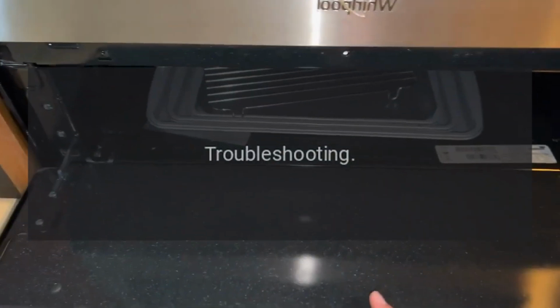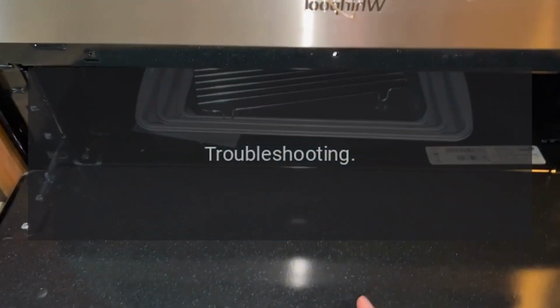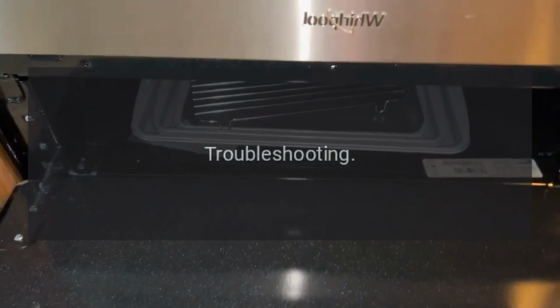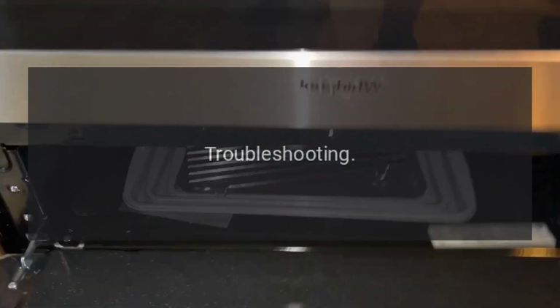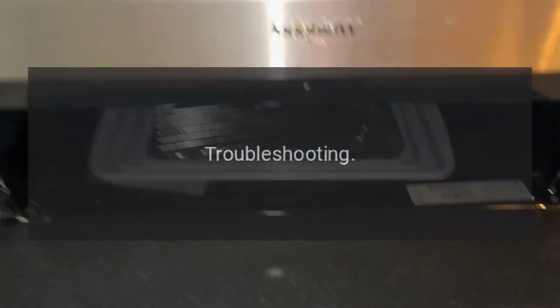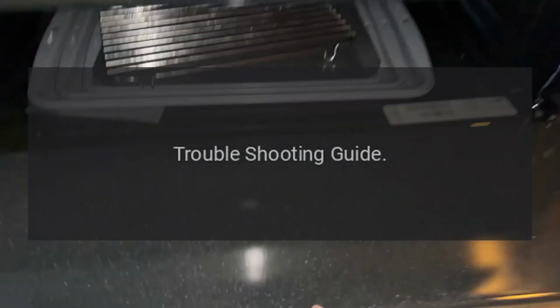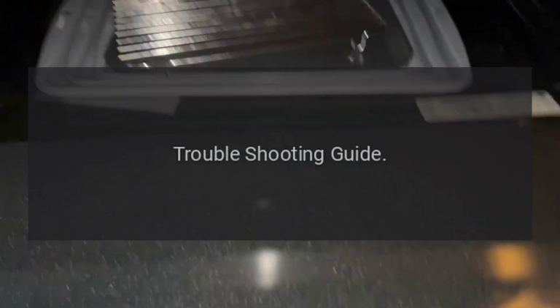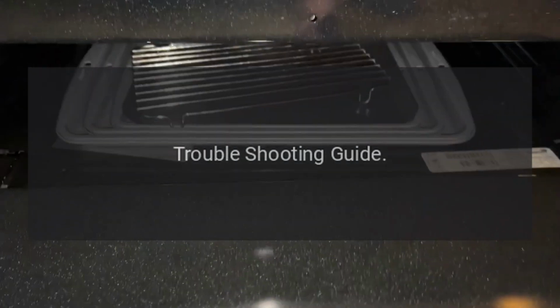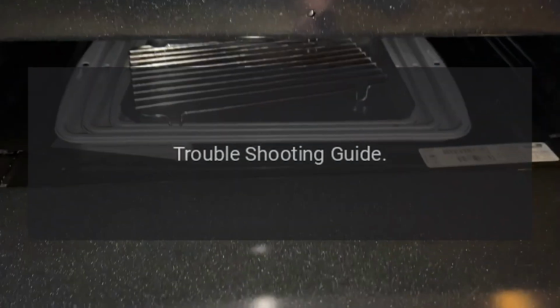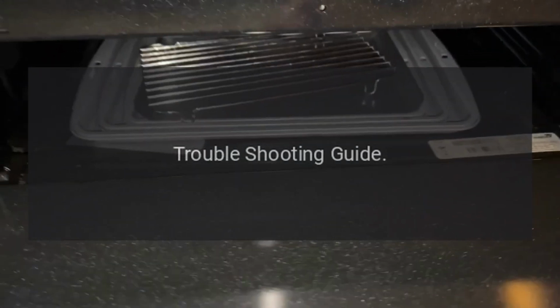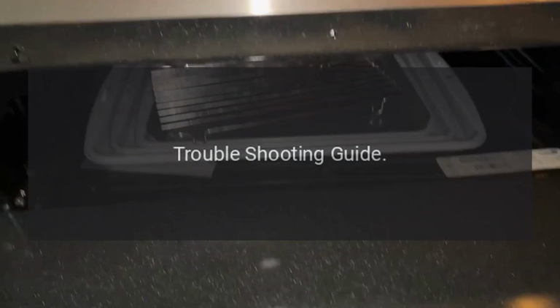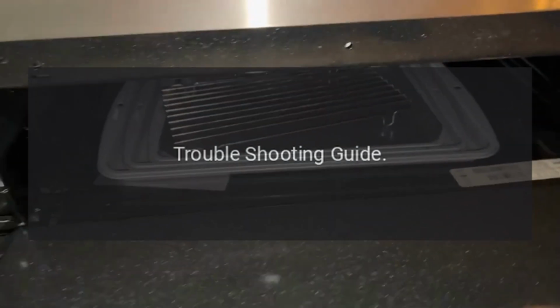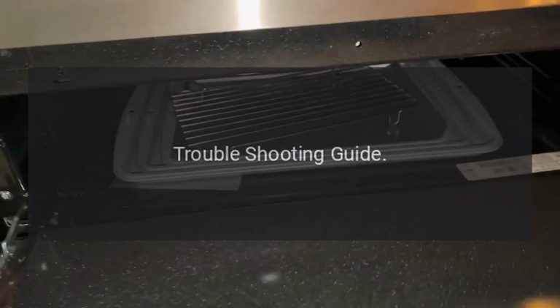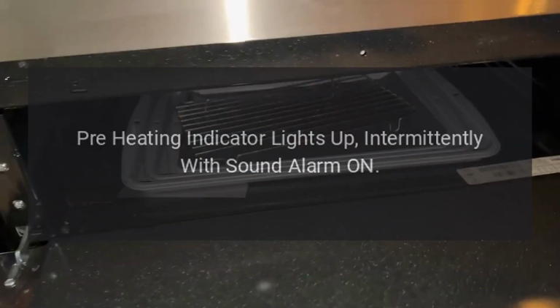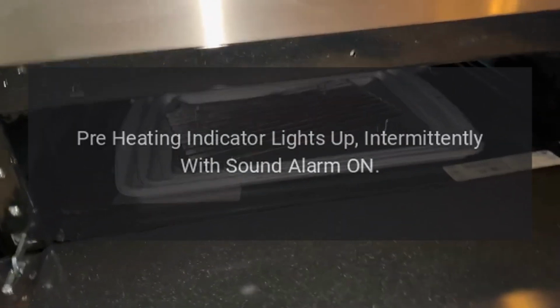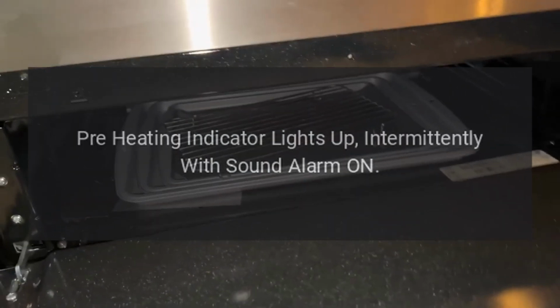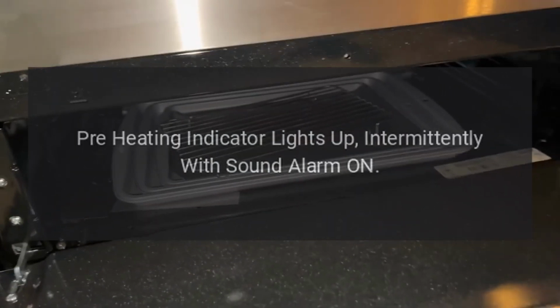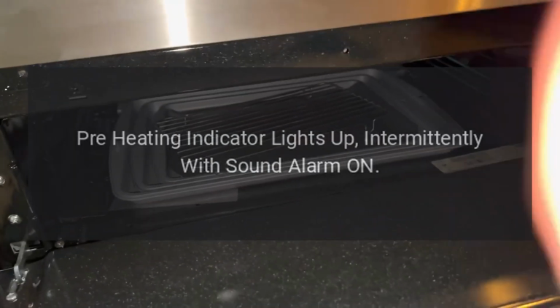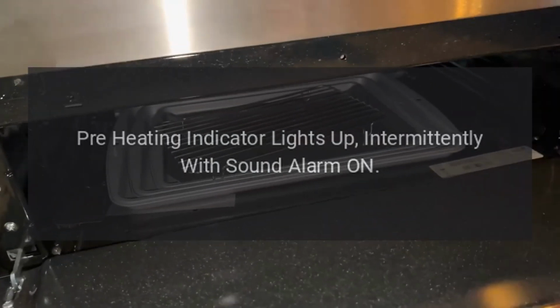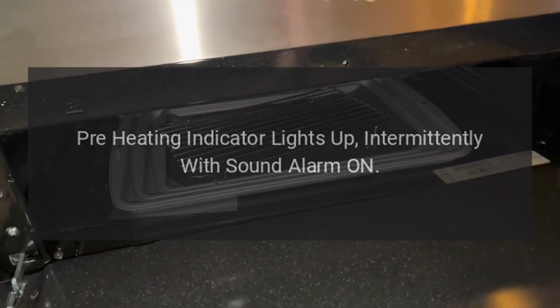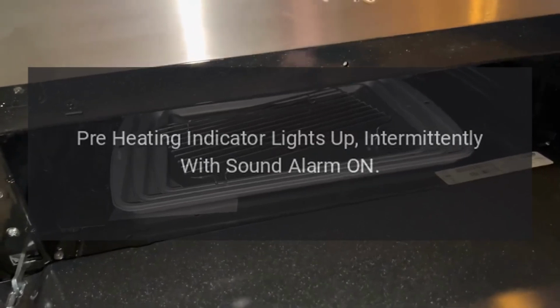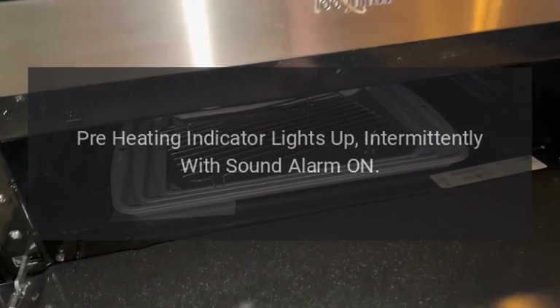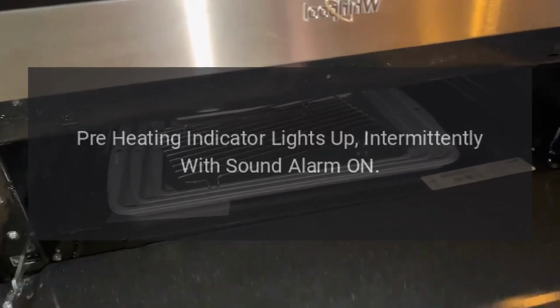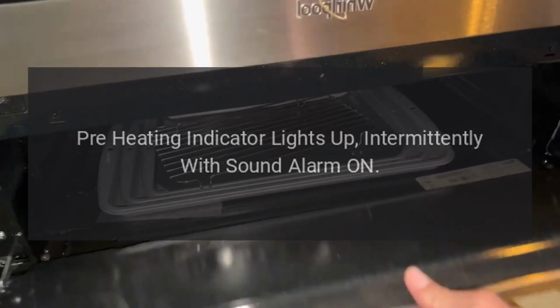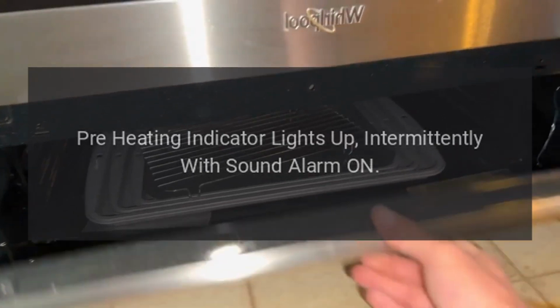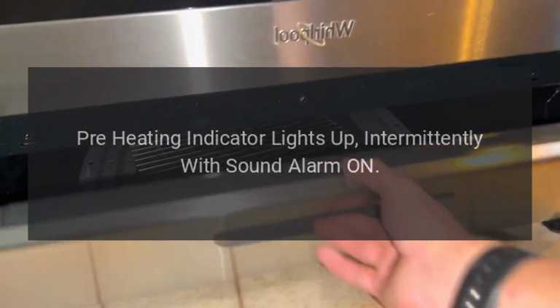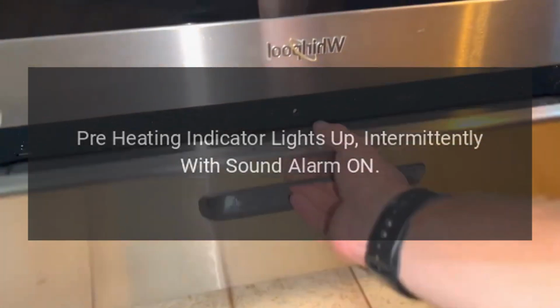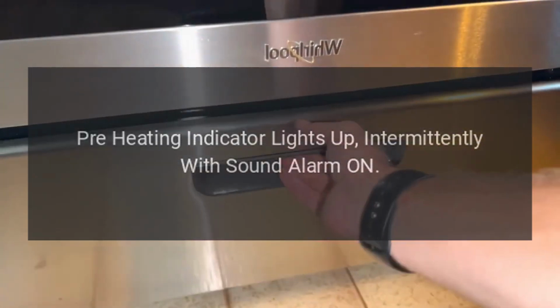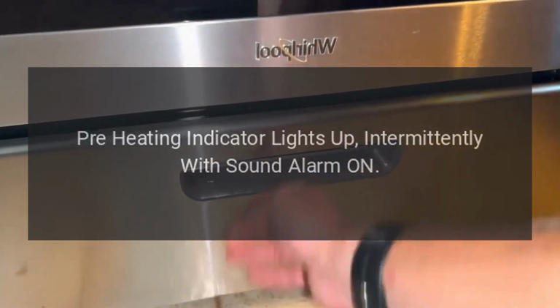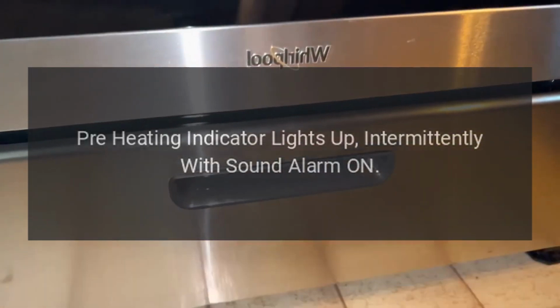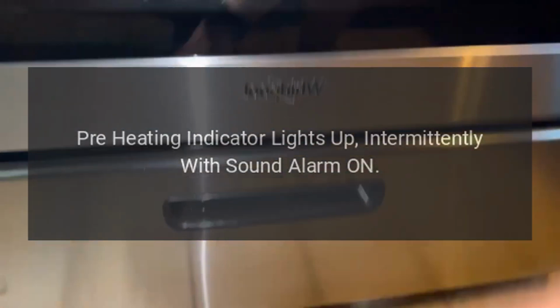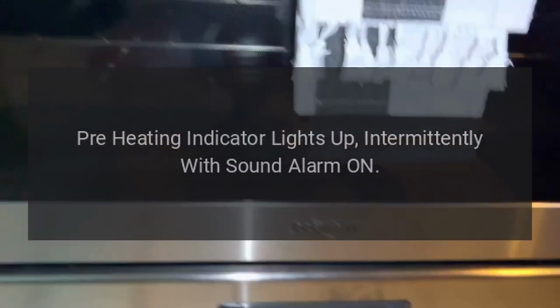Troubleshooting Guide: Pre-heating indicator lights up intermittently with sound alarm on.